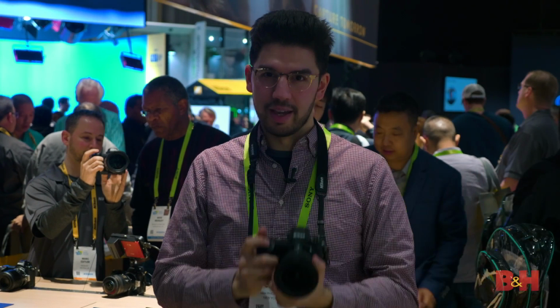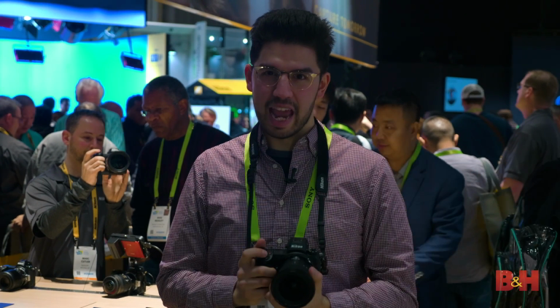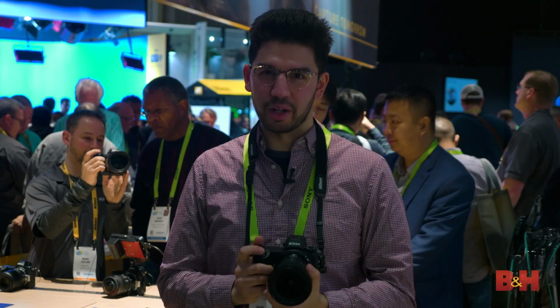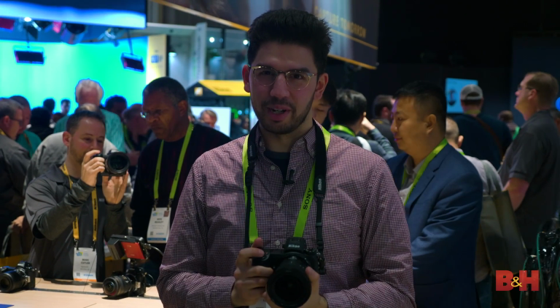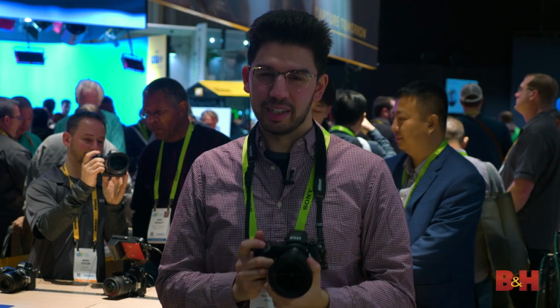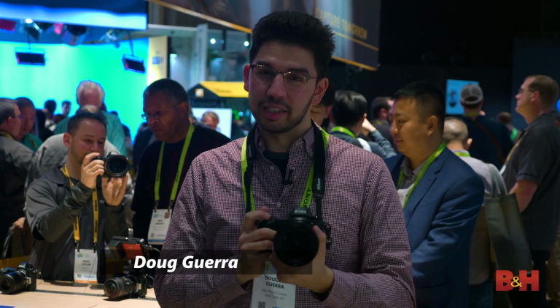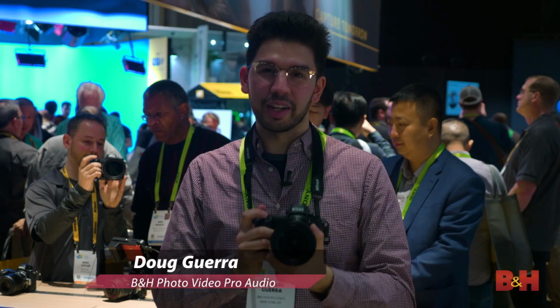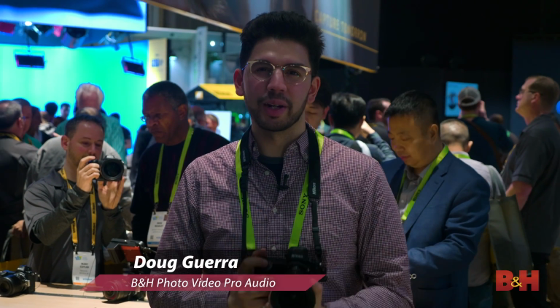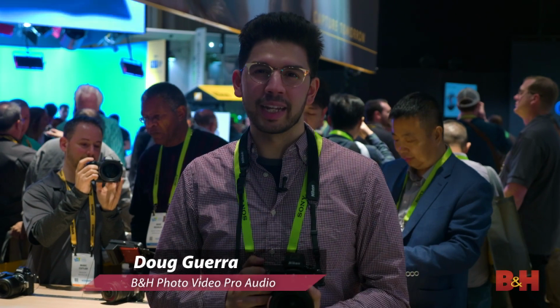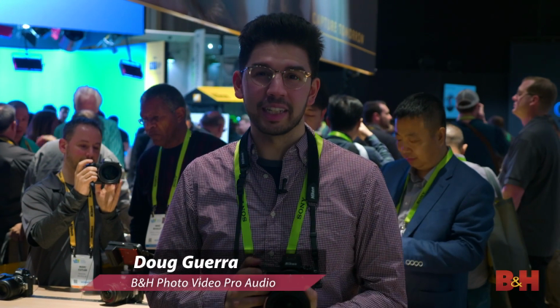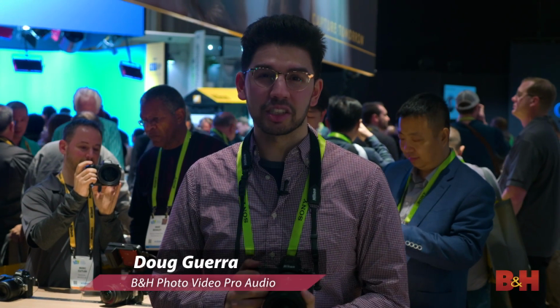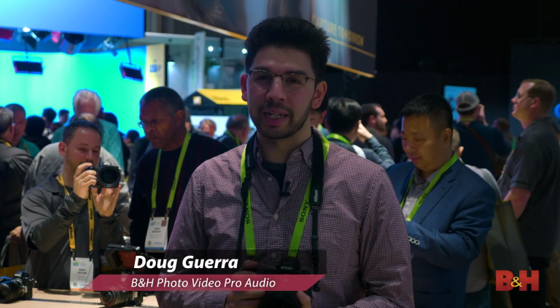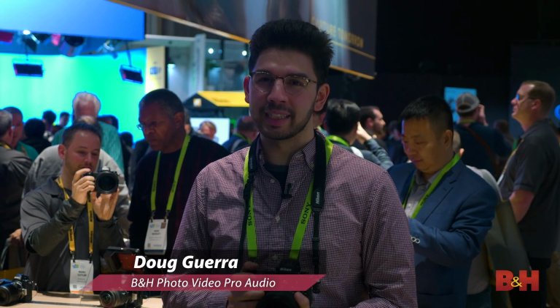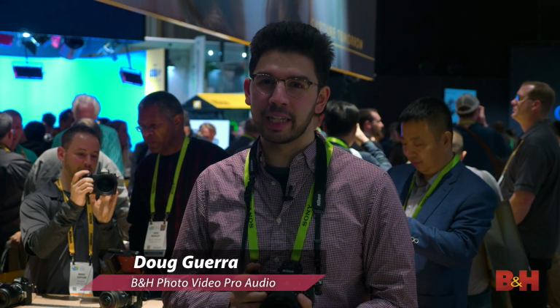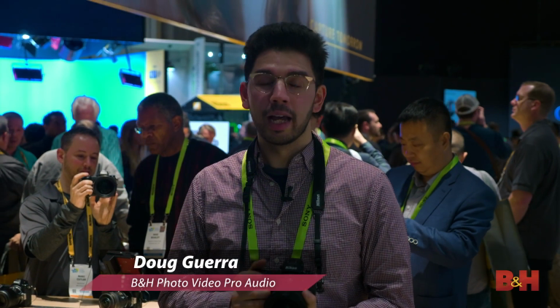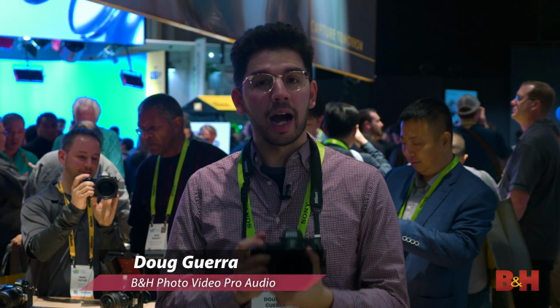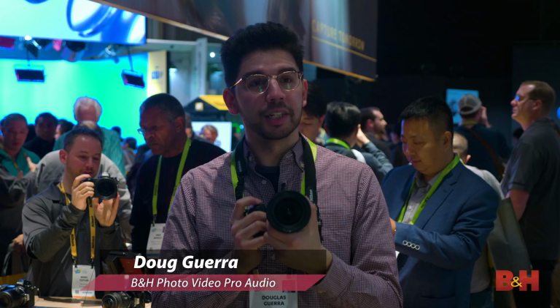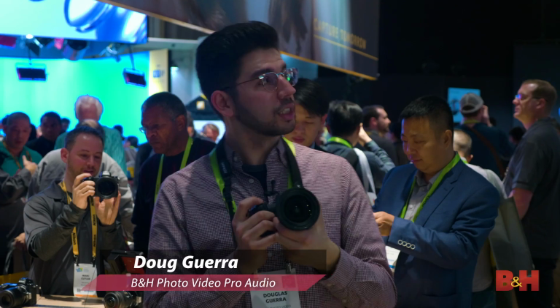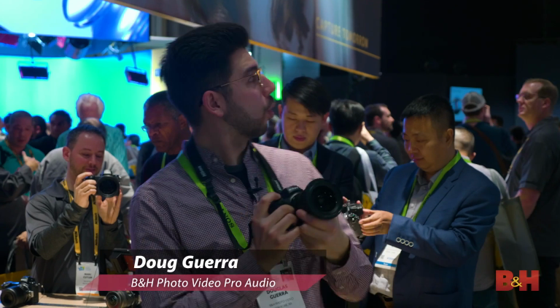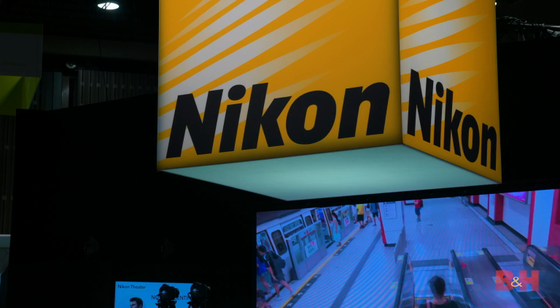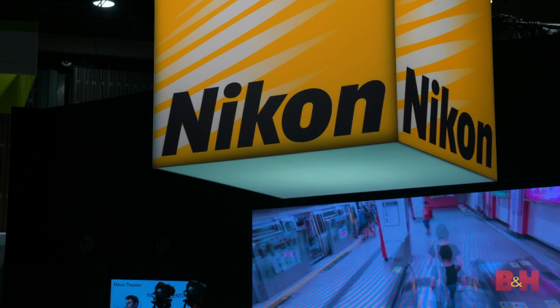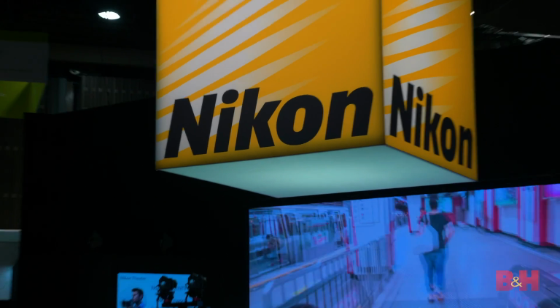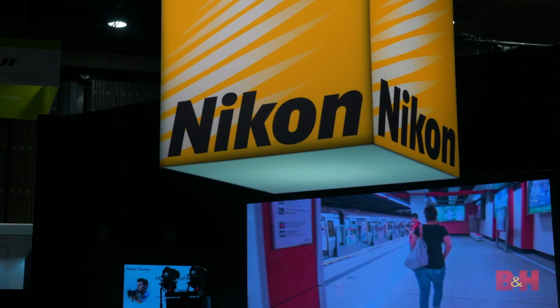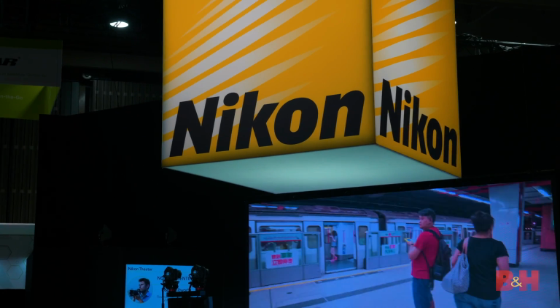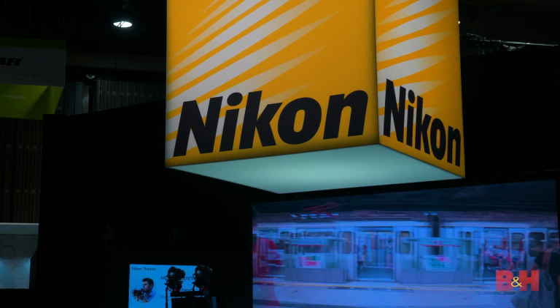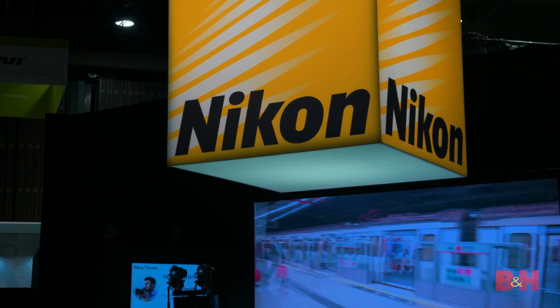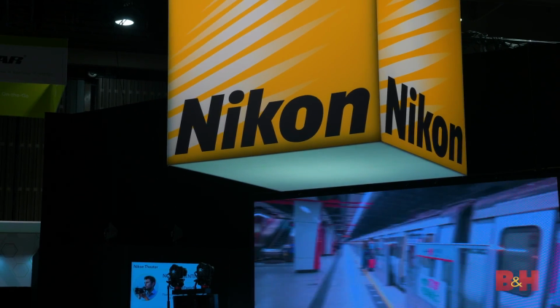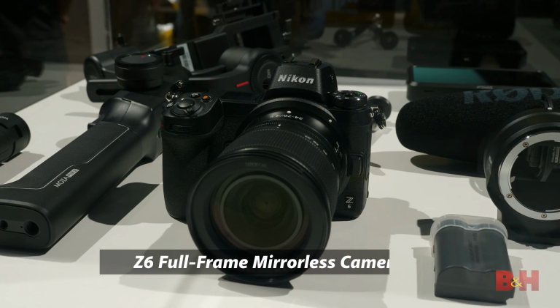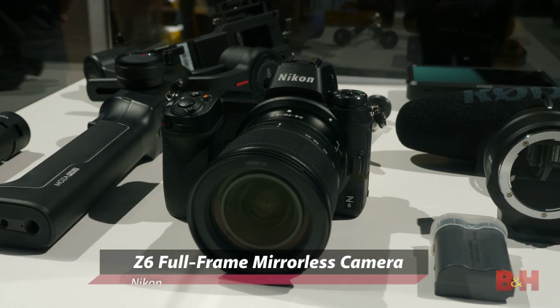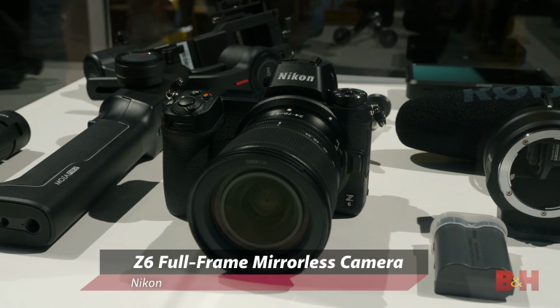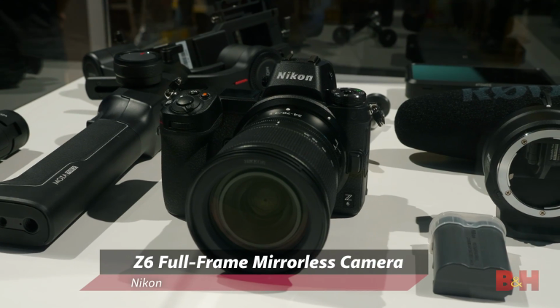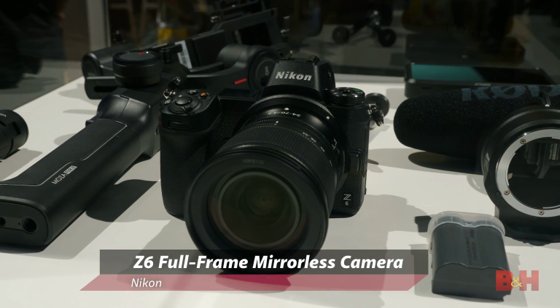Hey there everybody, Doug here again at CES 2019. This is of course the Nikon booth and I have the Nikon Z6 in my hands.